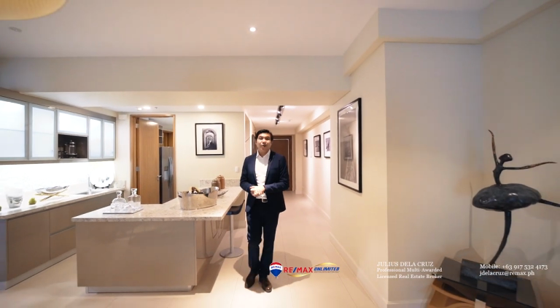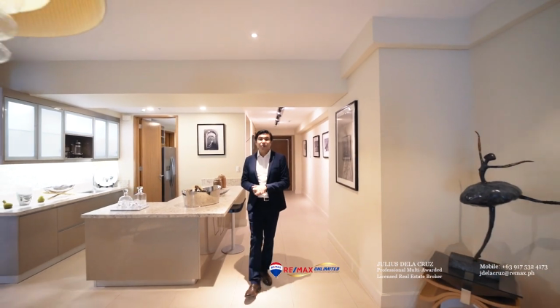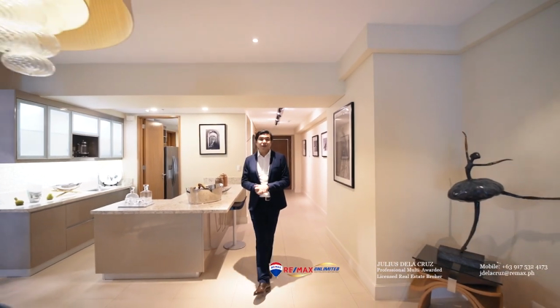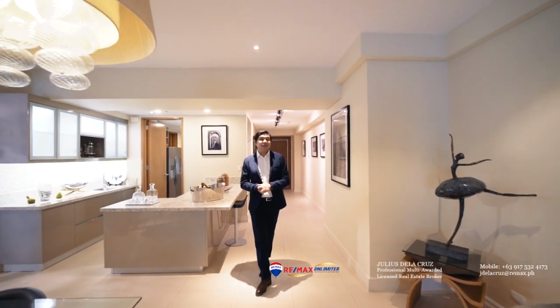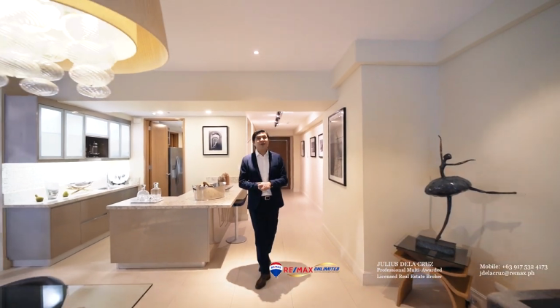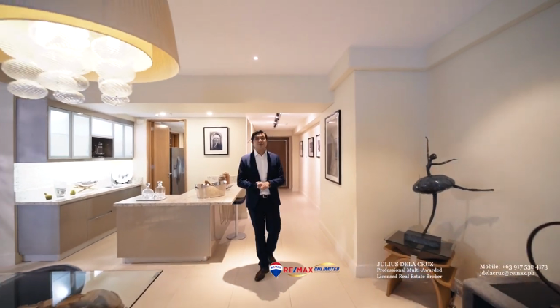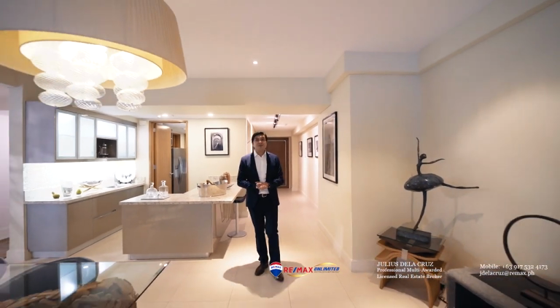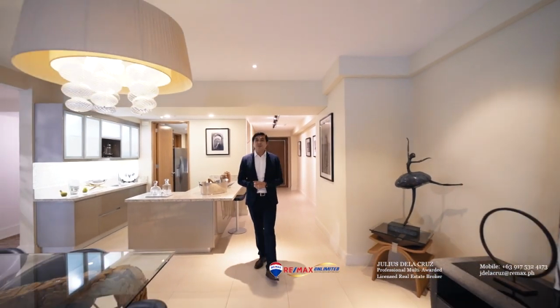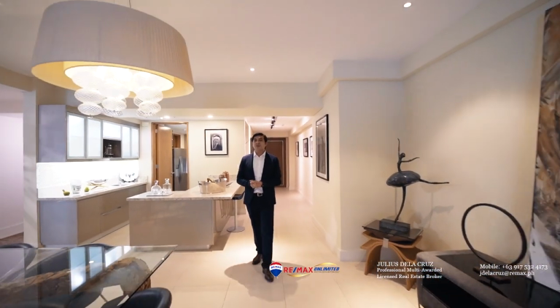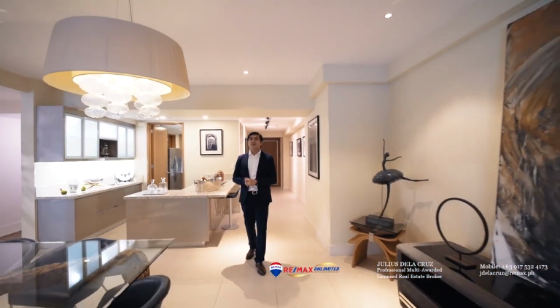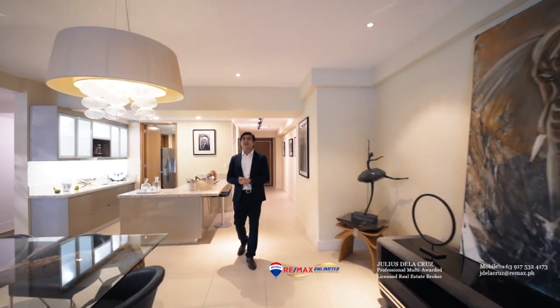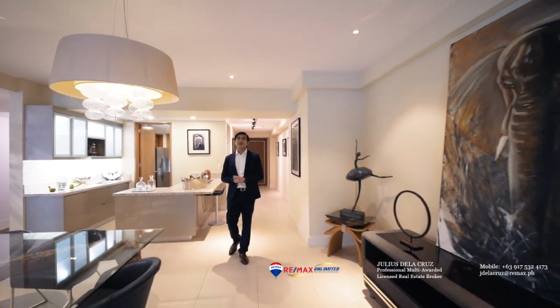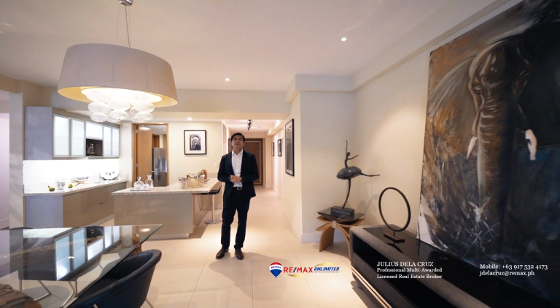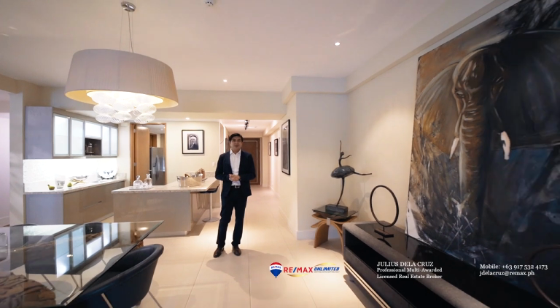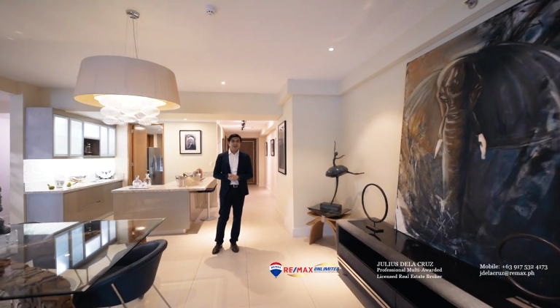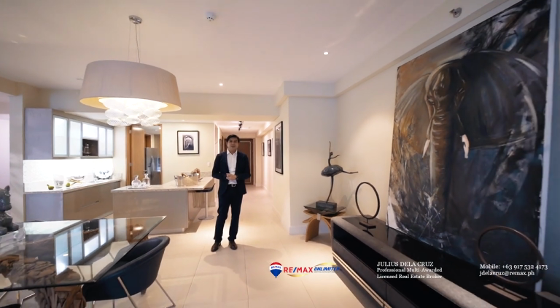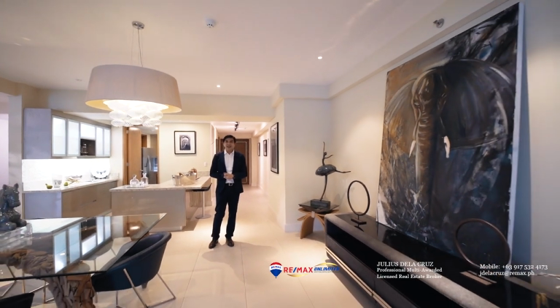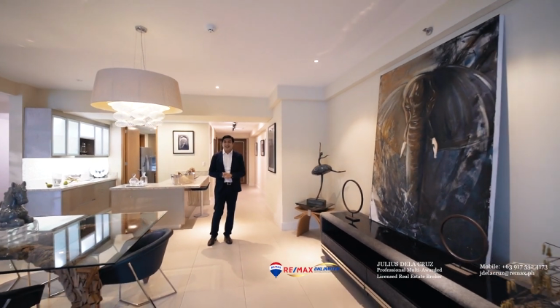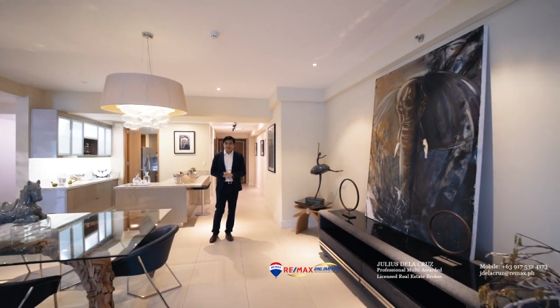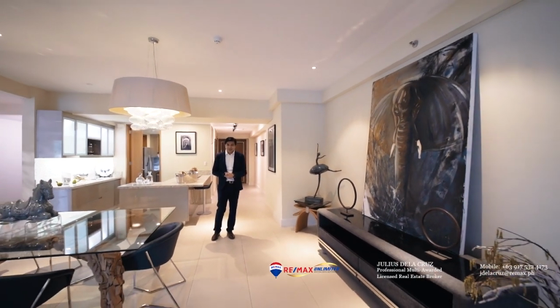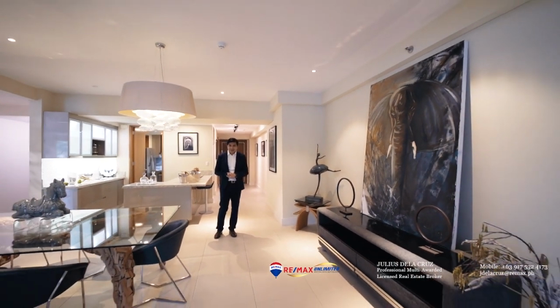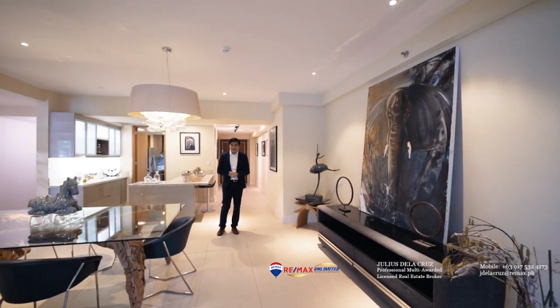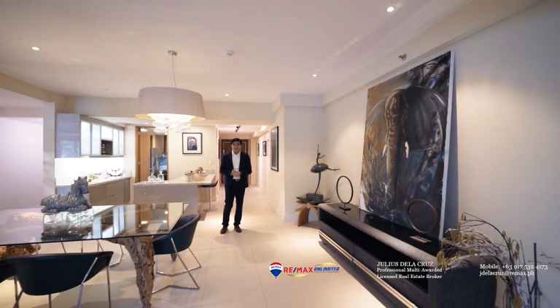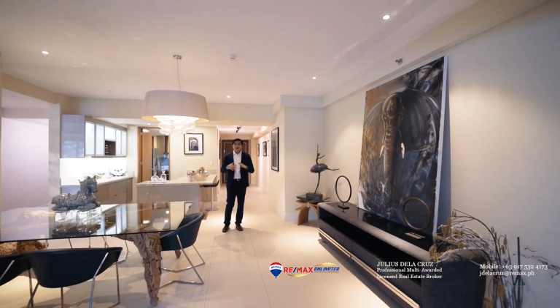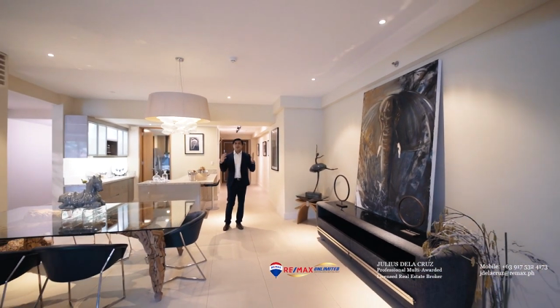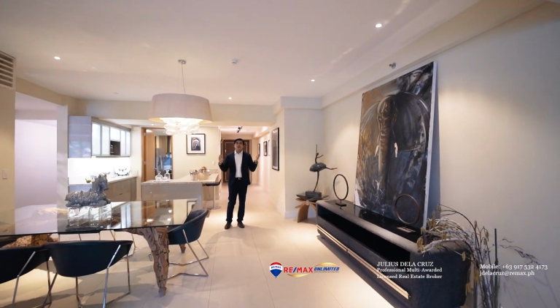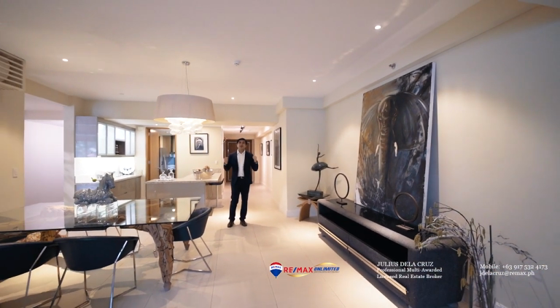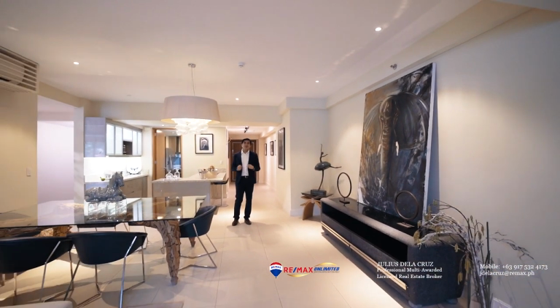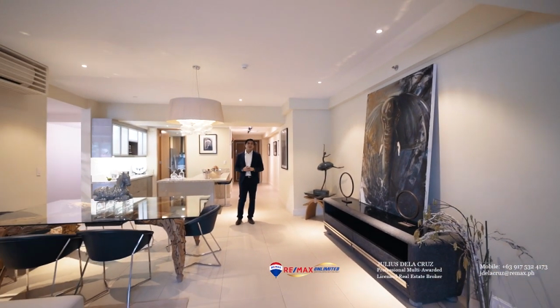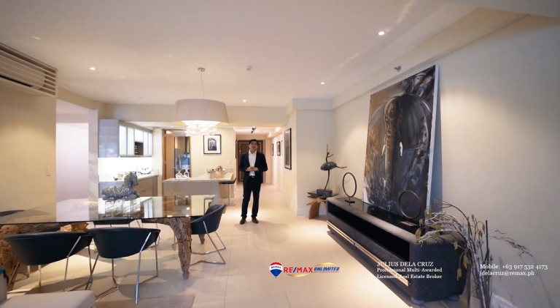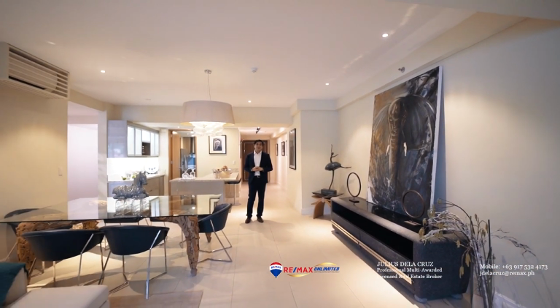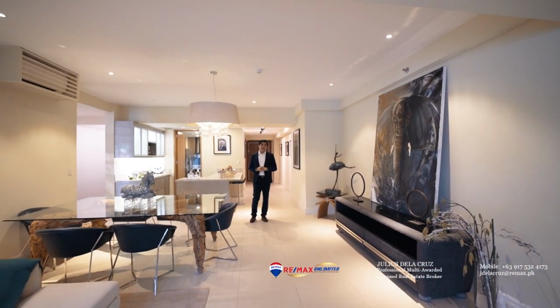I hope you enjoyed today's house tour with this beautiful three-bedroom model unit in Botanic and Nature Residences. I look forward to welcoming you home here.